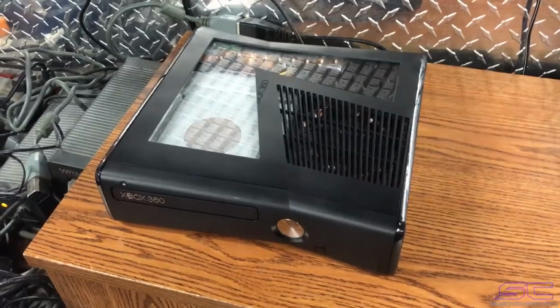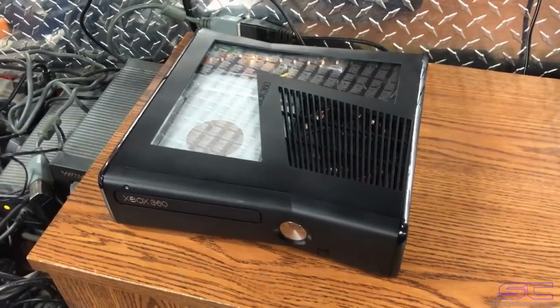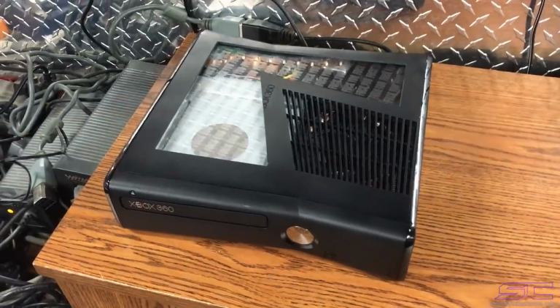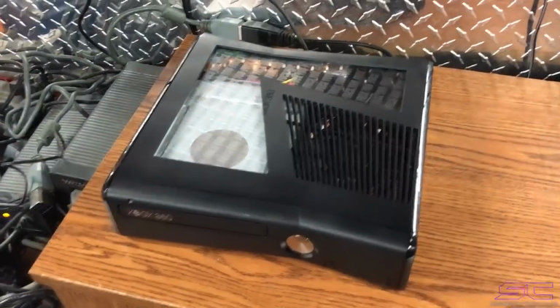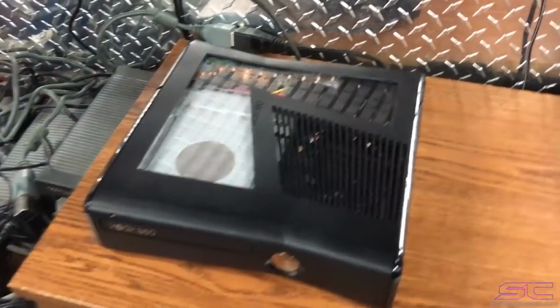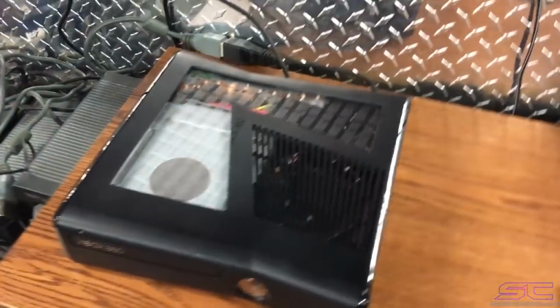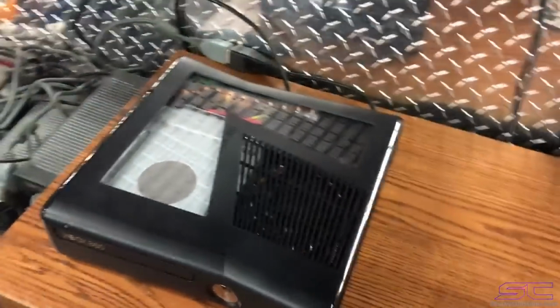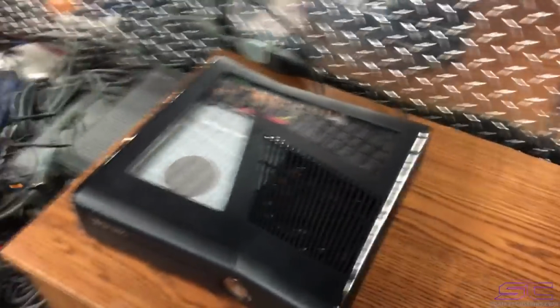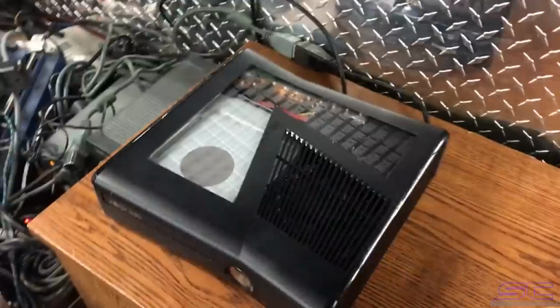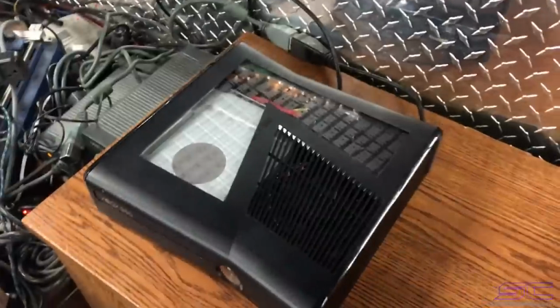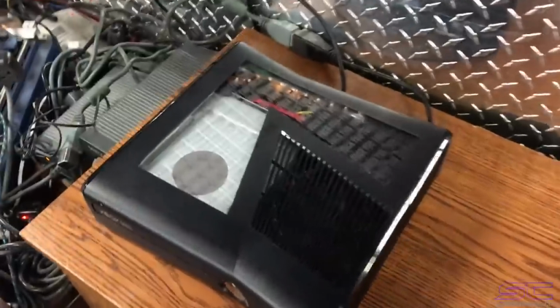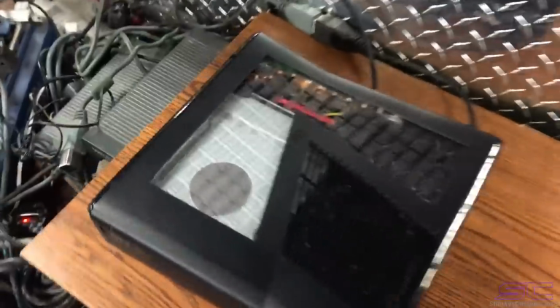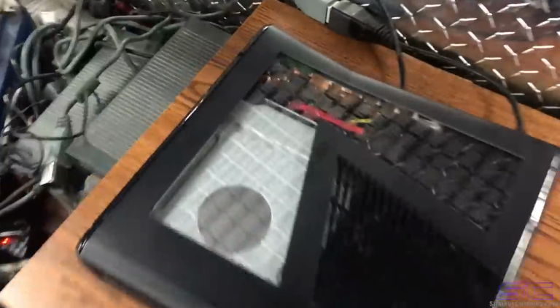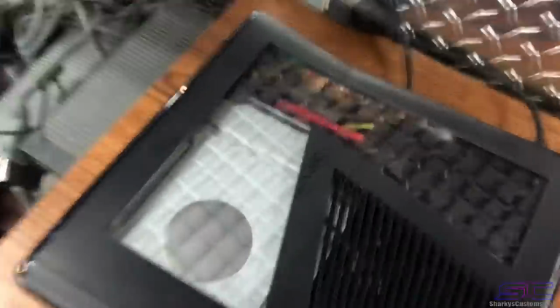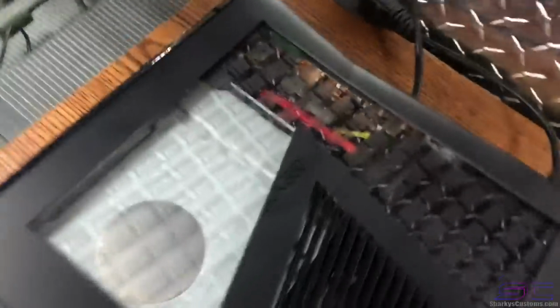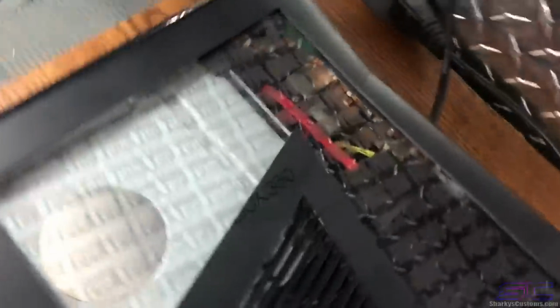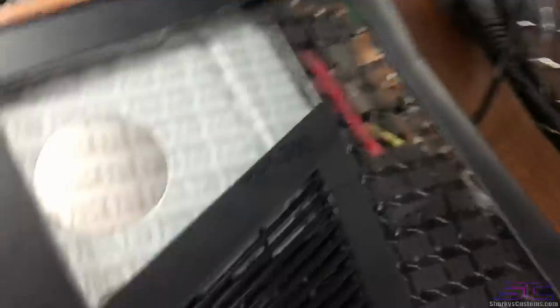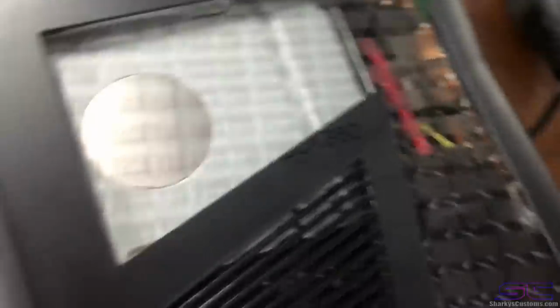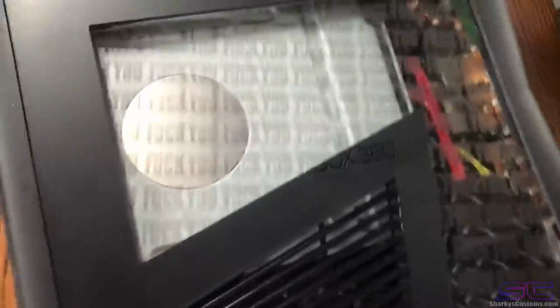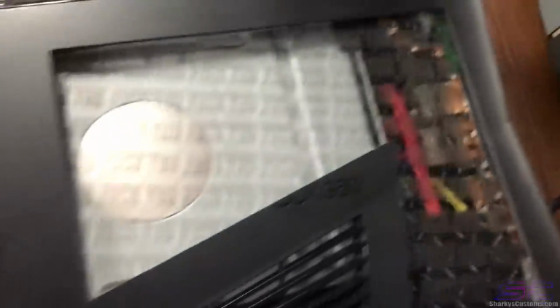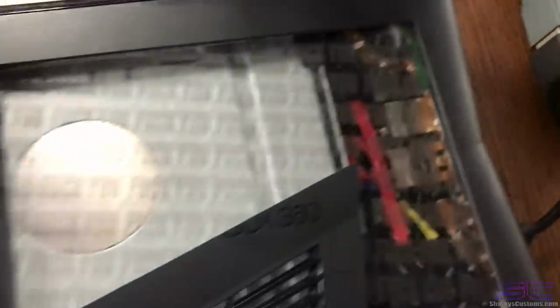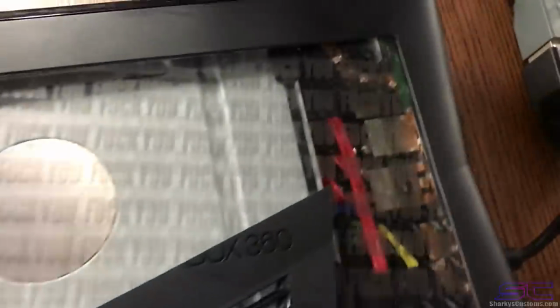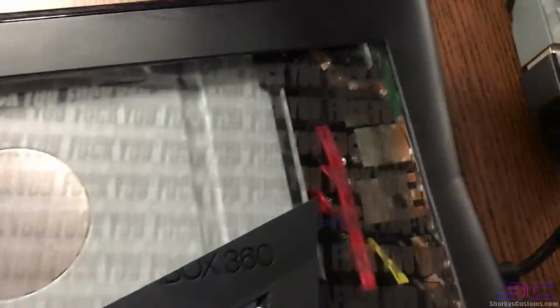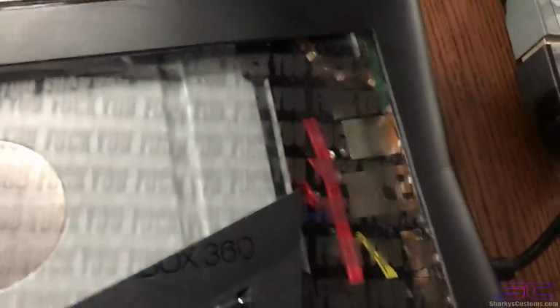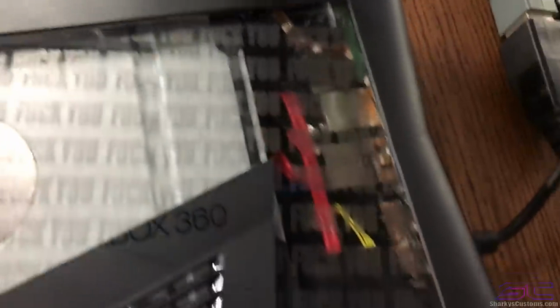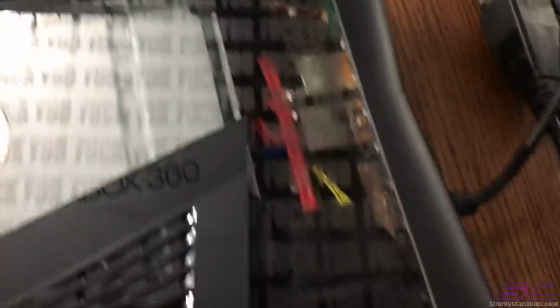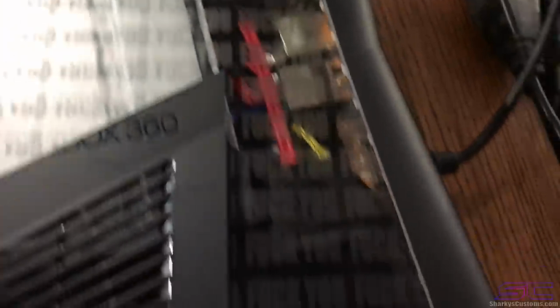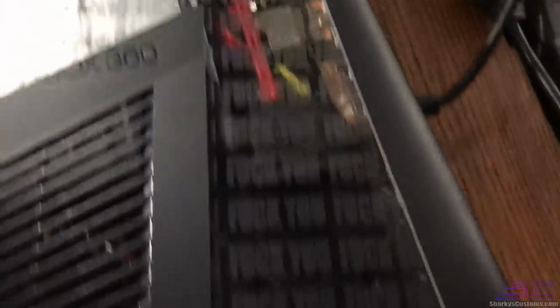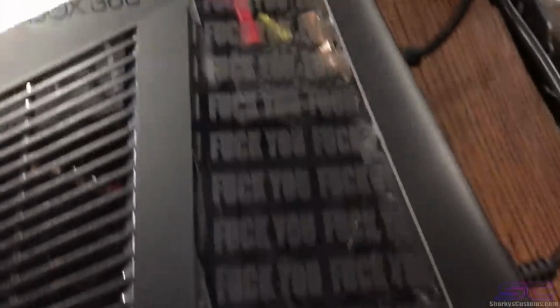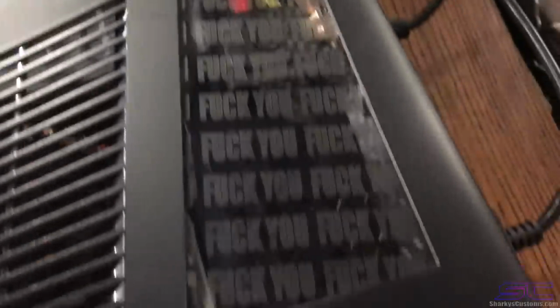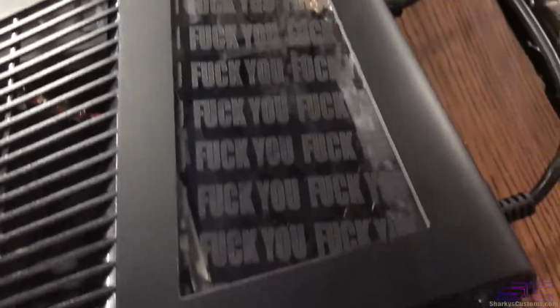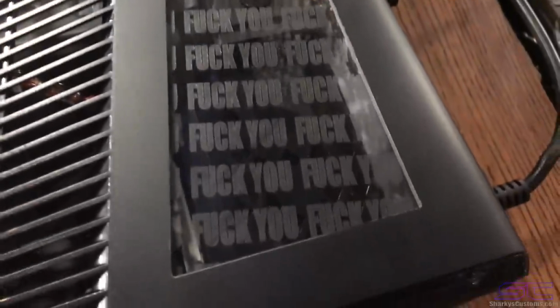Yo guys, what is up? So this is the FU console and if you guys follow me on Instagram then you probably have seen it.